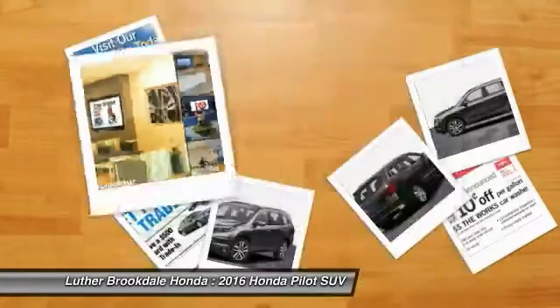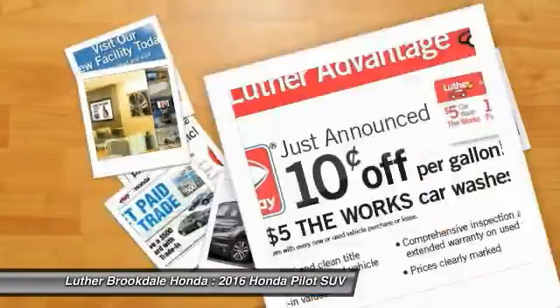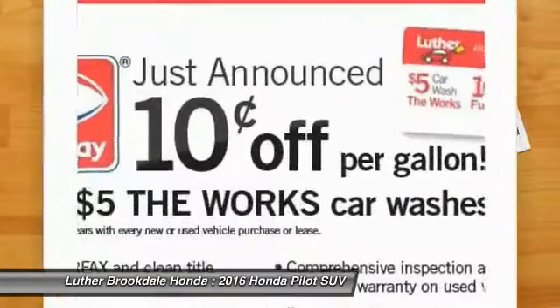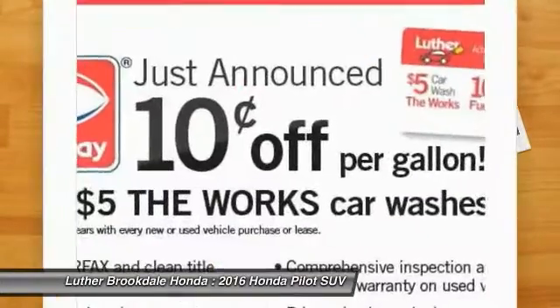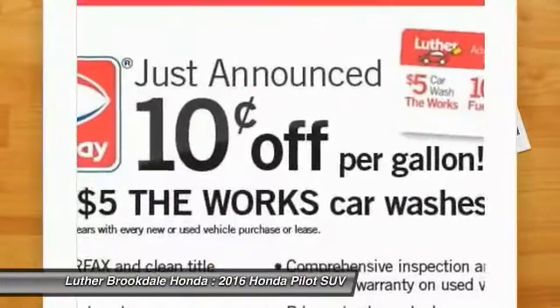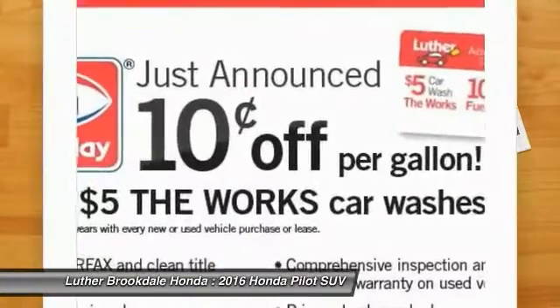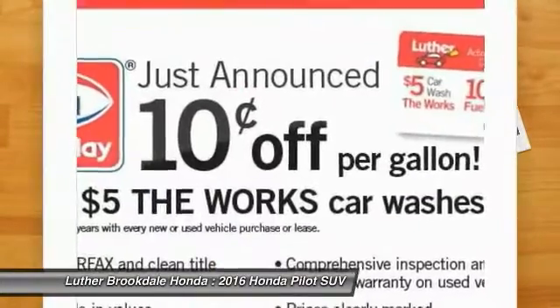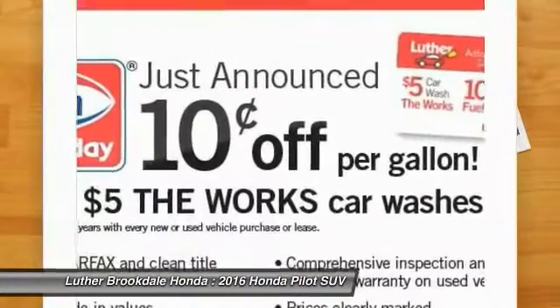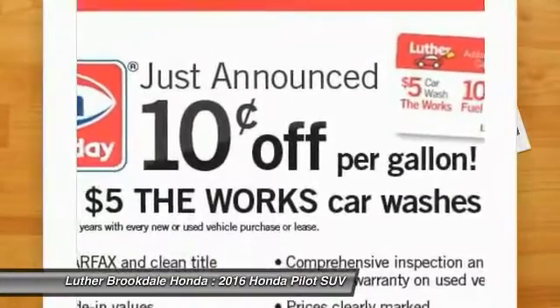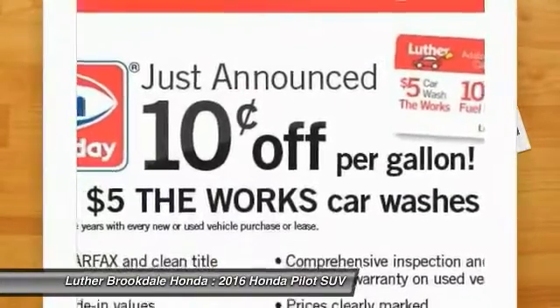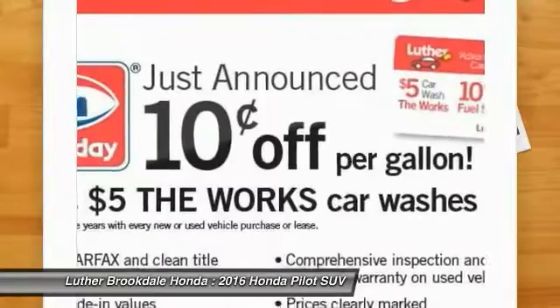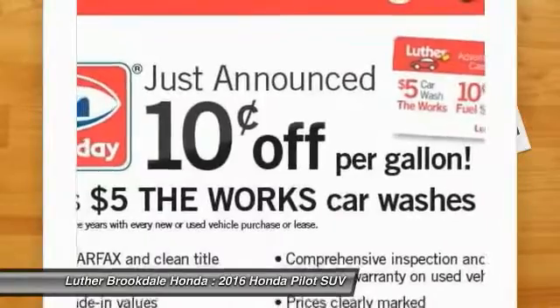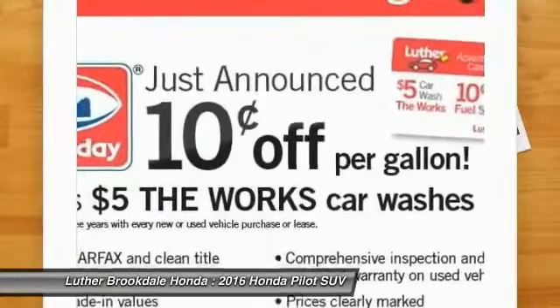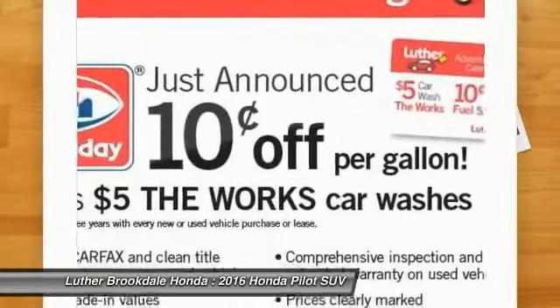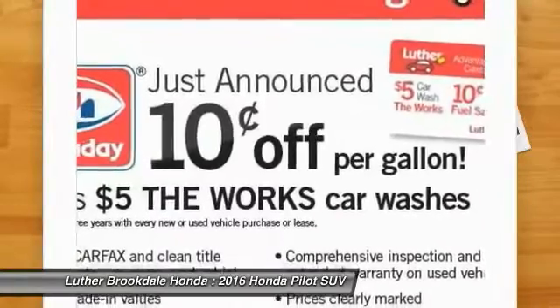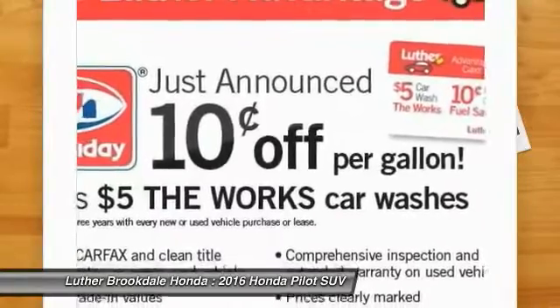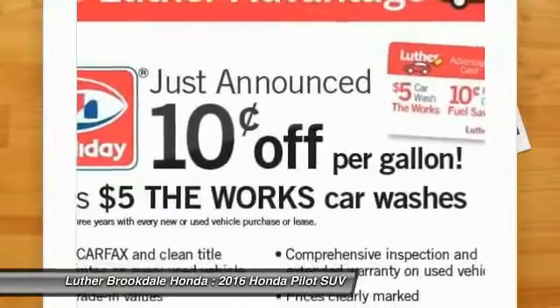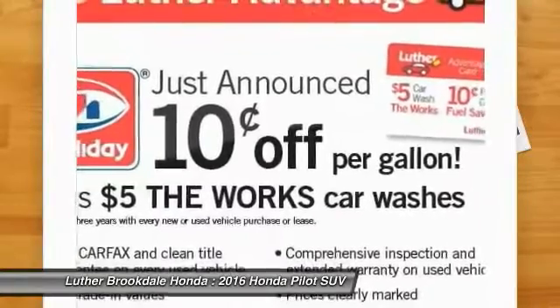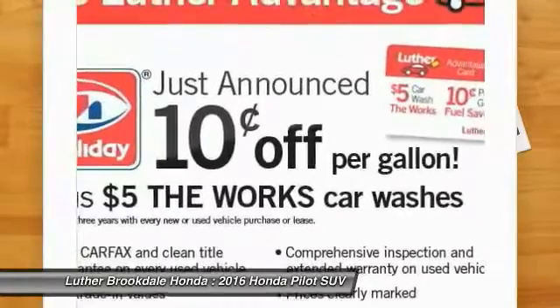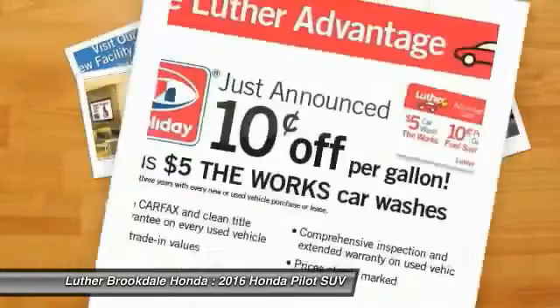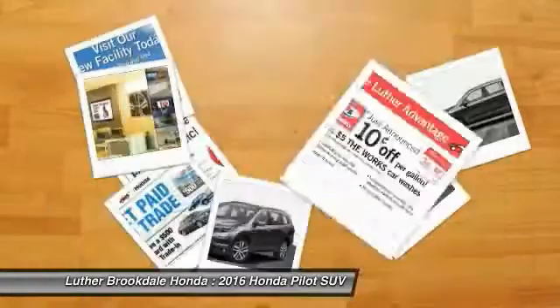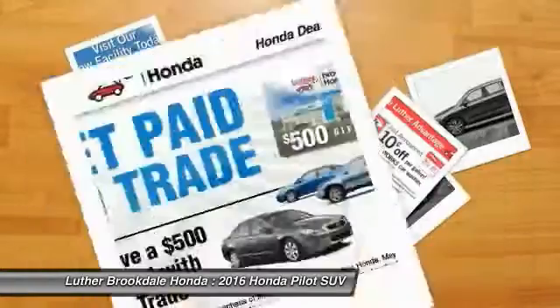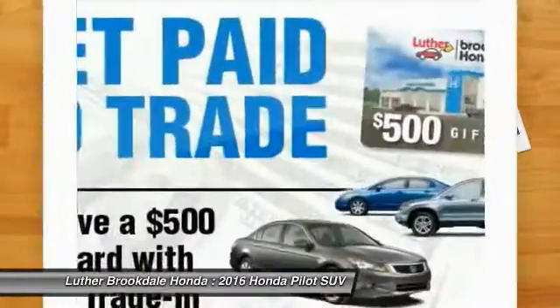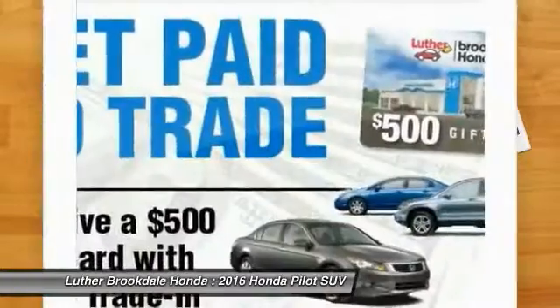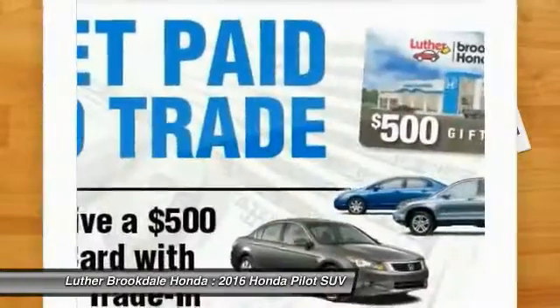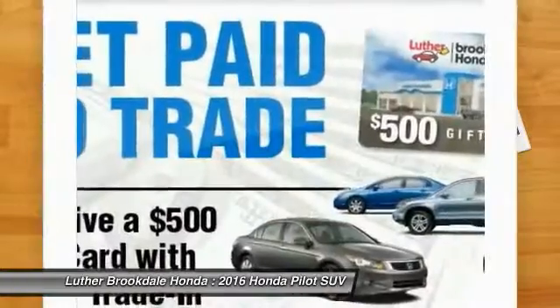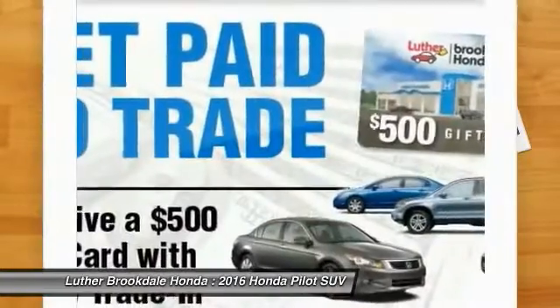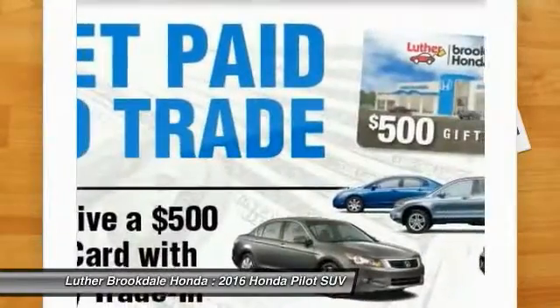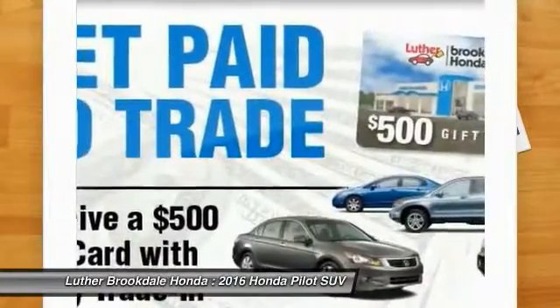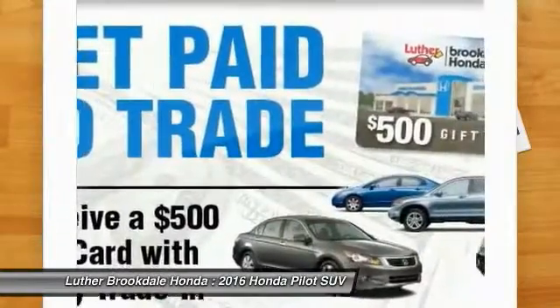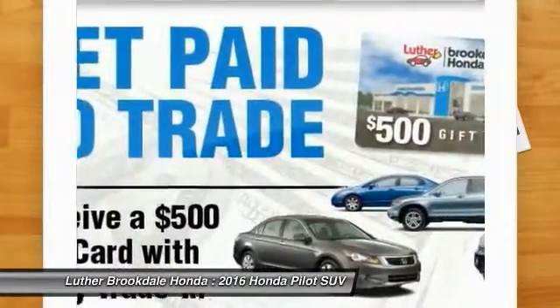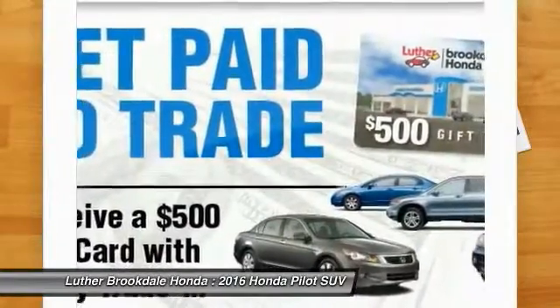Moonroof, air conditioning, HomeLink garage door opener, power steering.